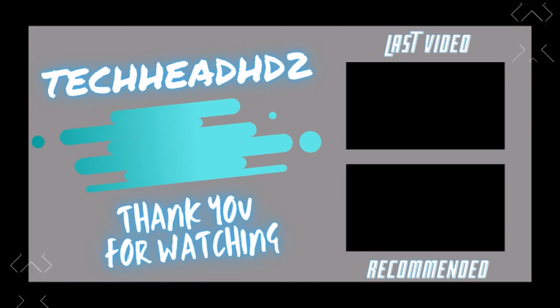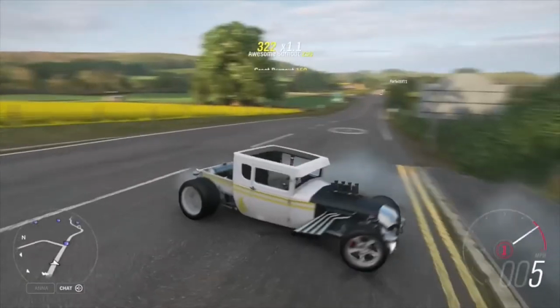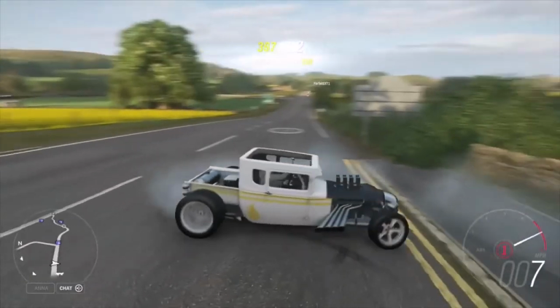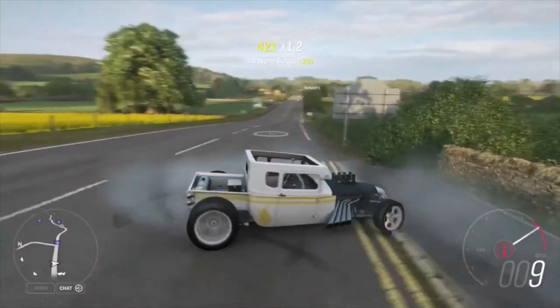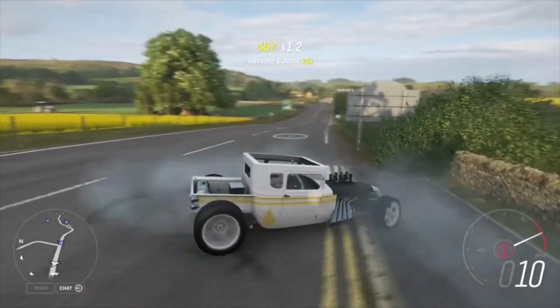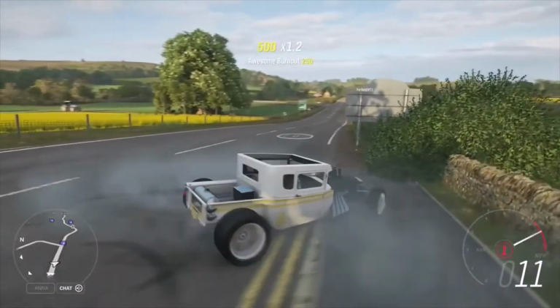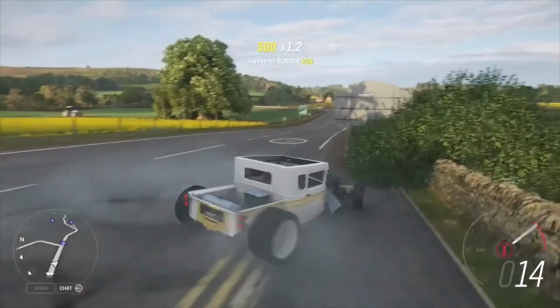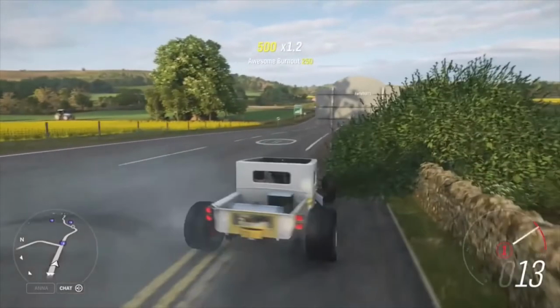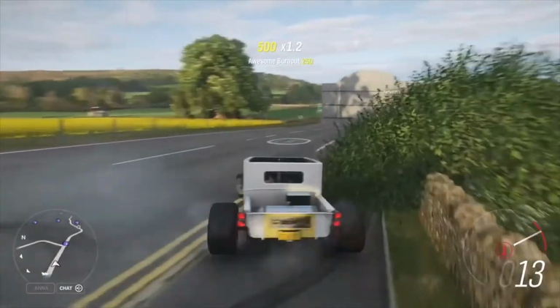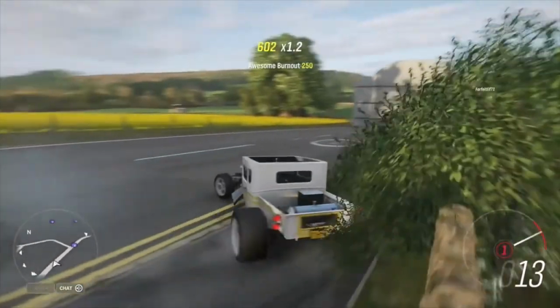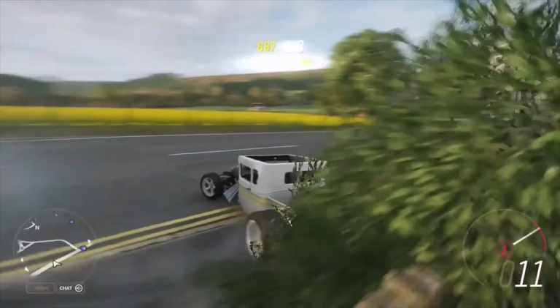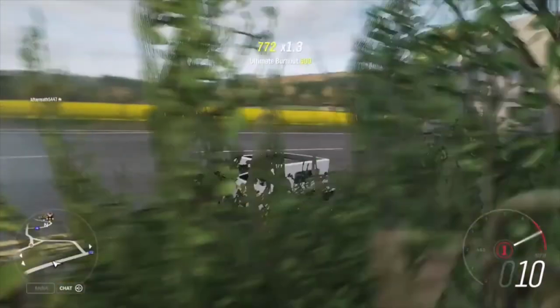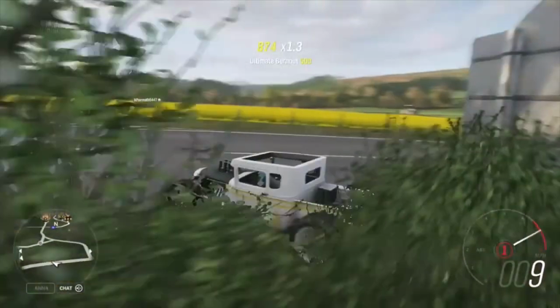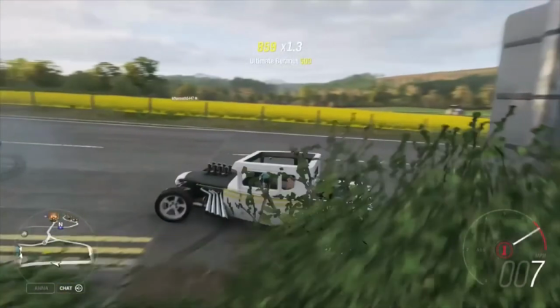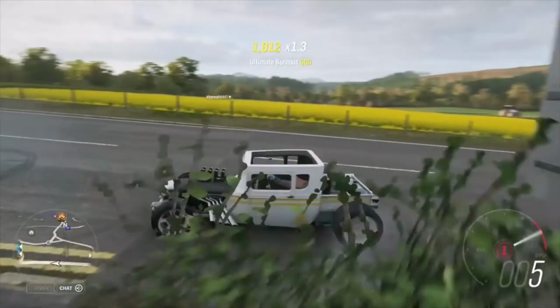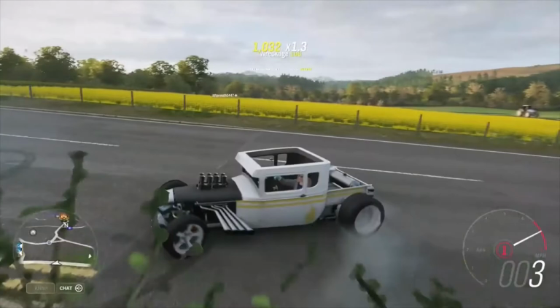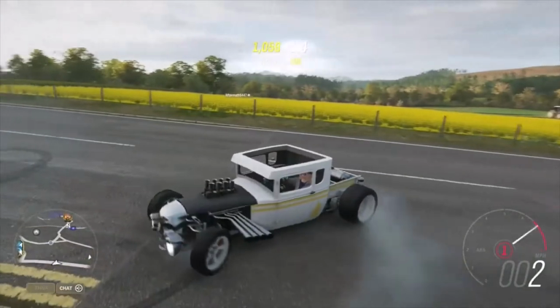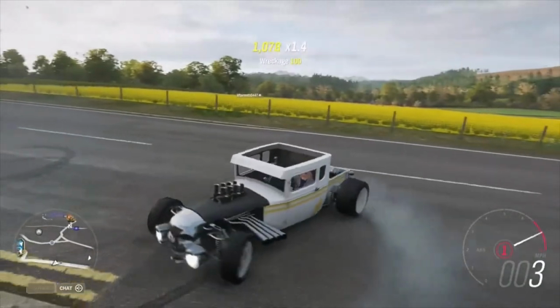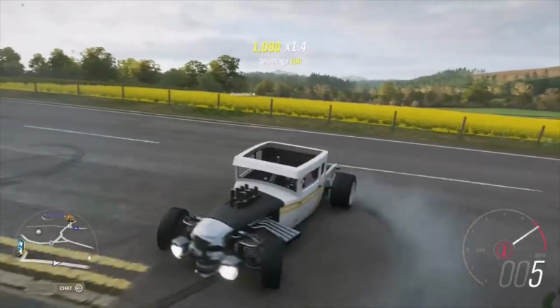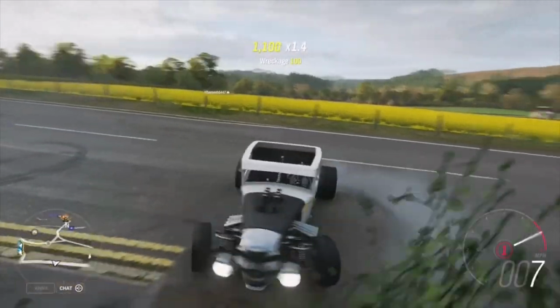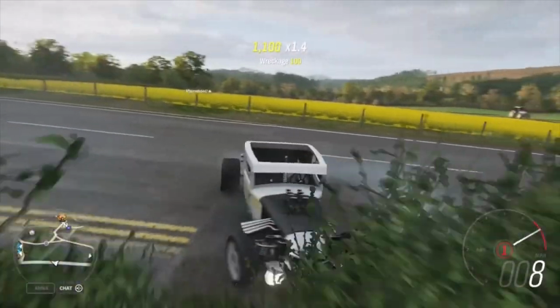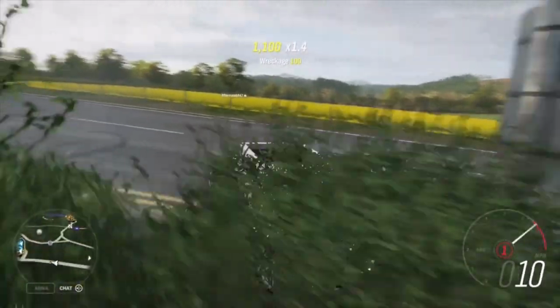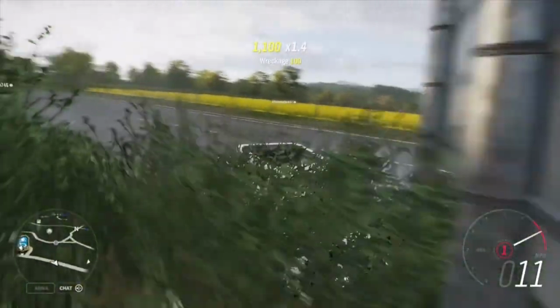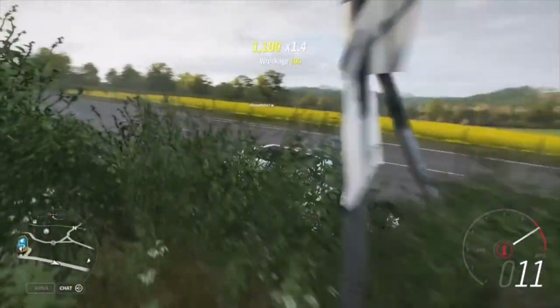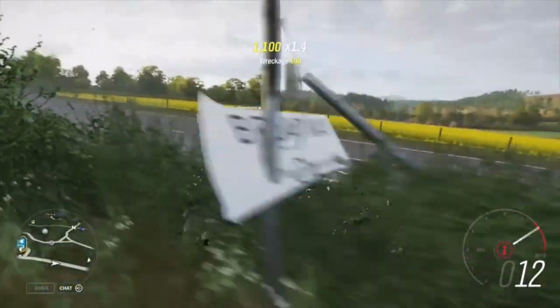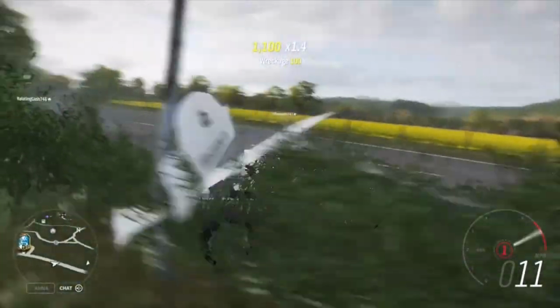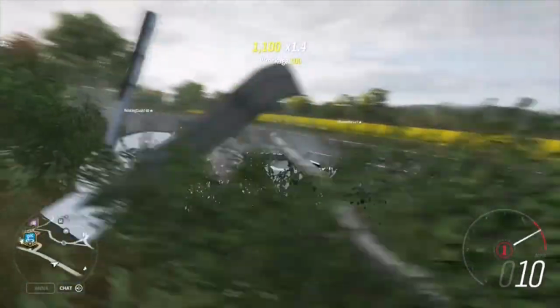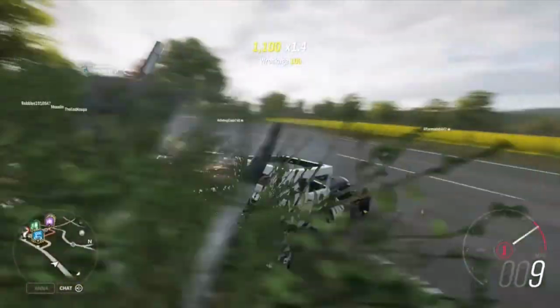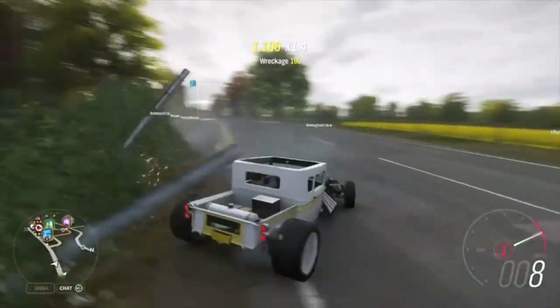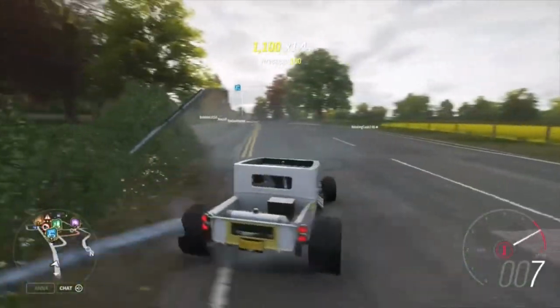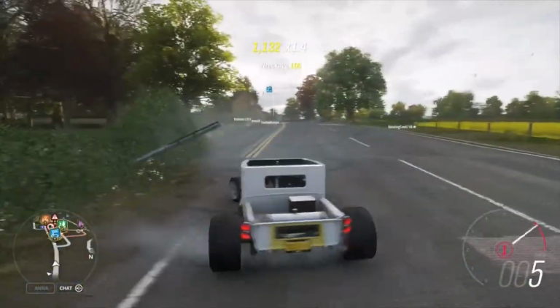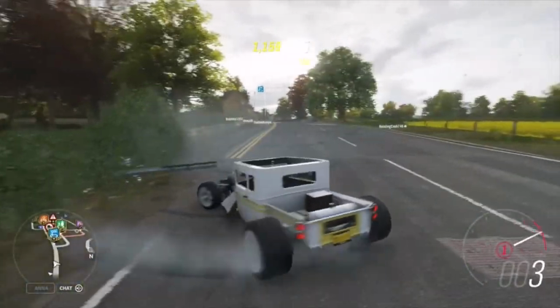Okay, so this thing doesn't drift, but it kind of does burnouts - or donuts? I don't really know.